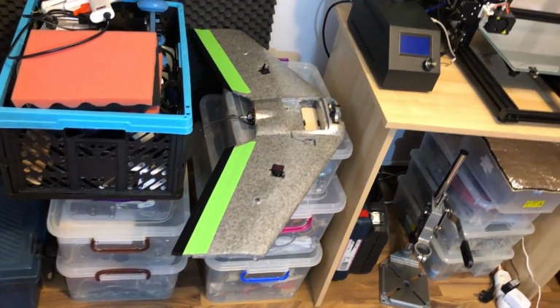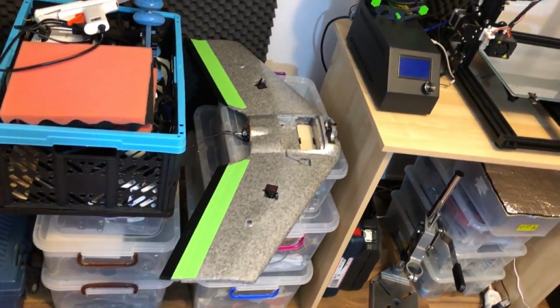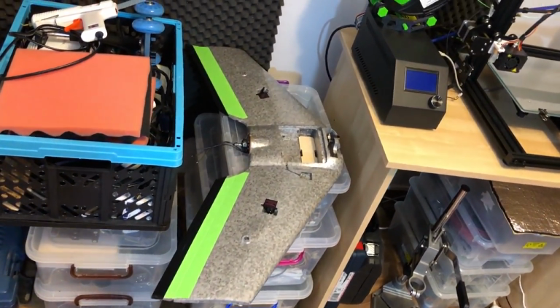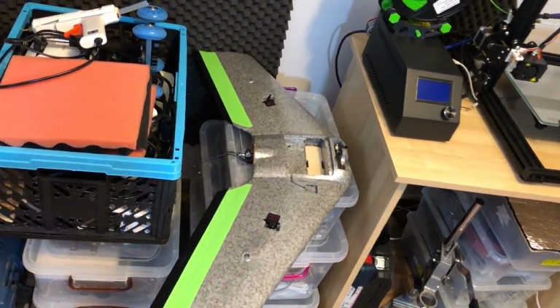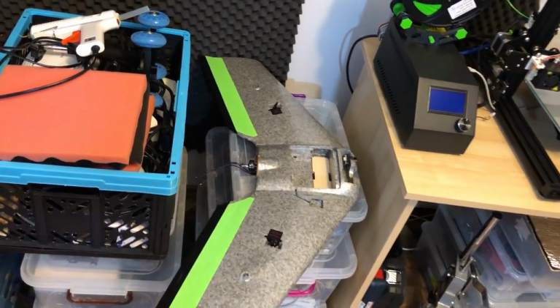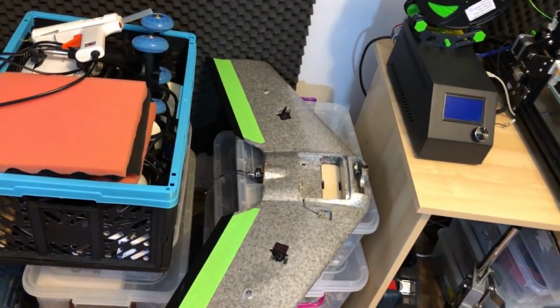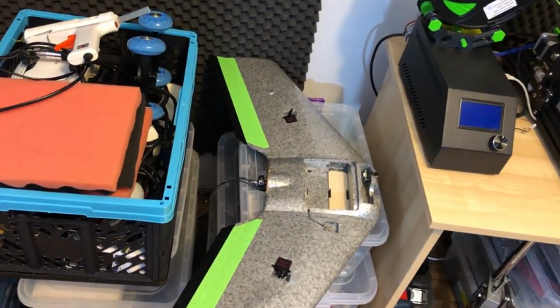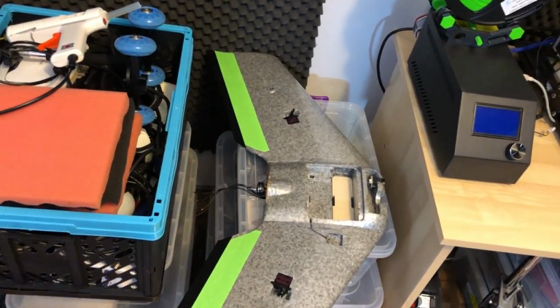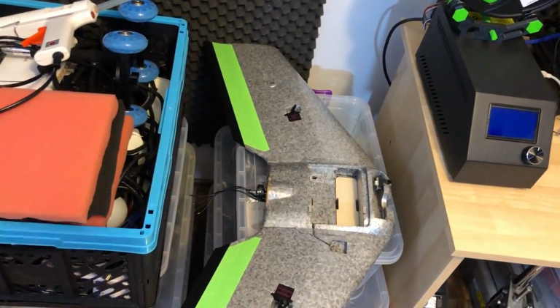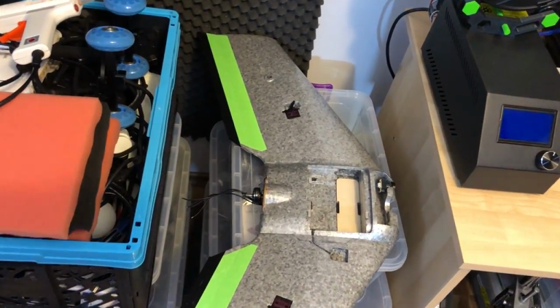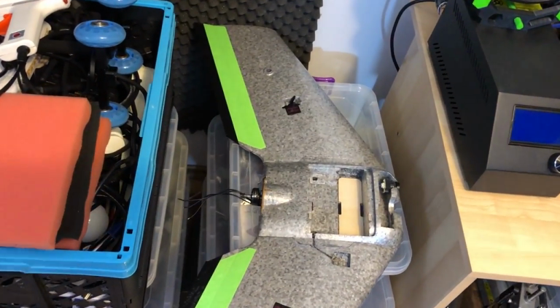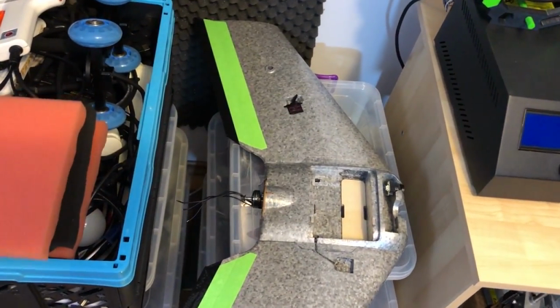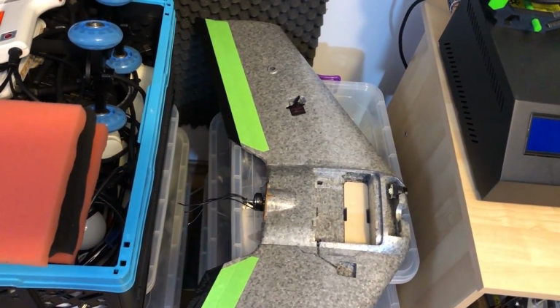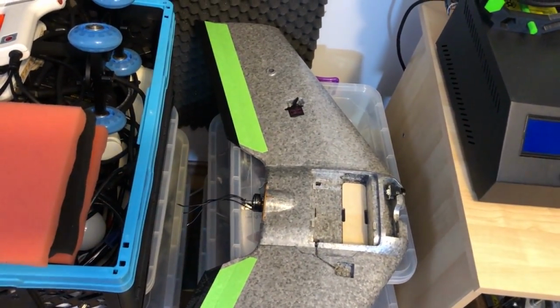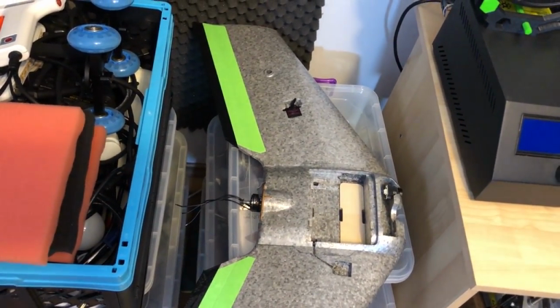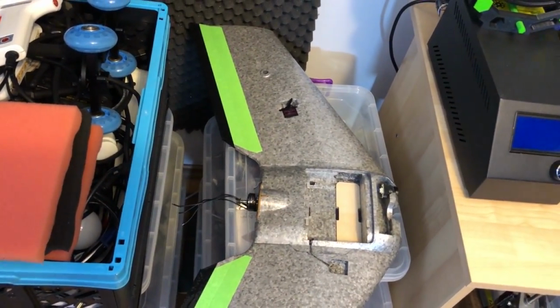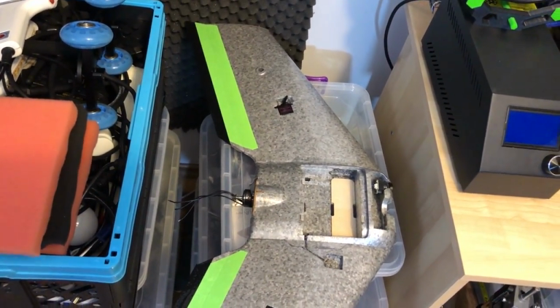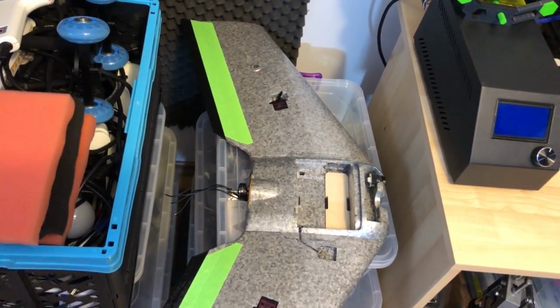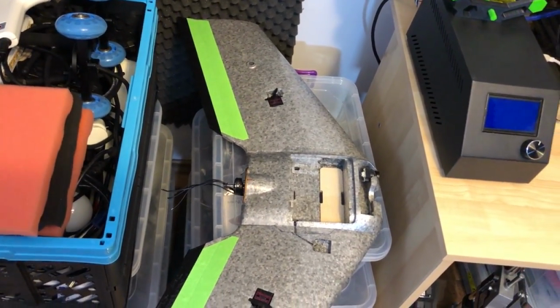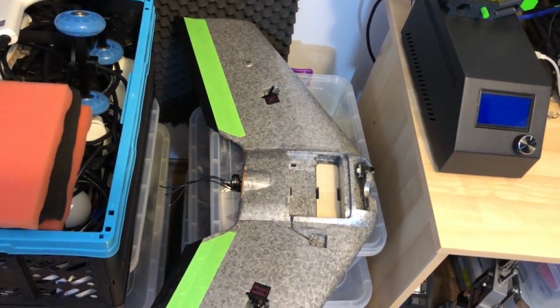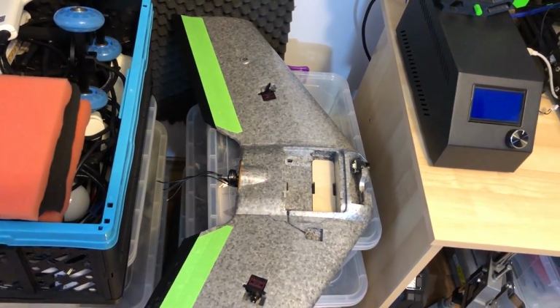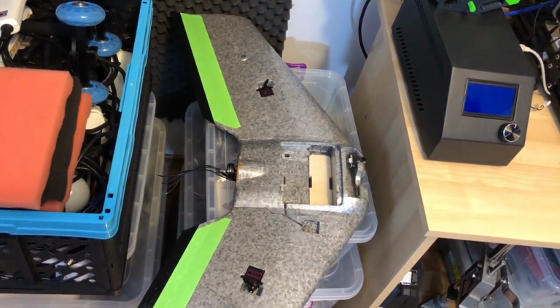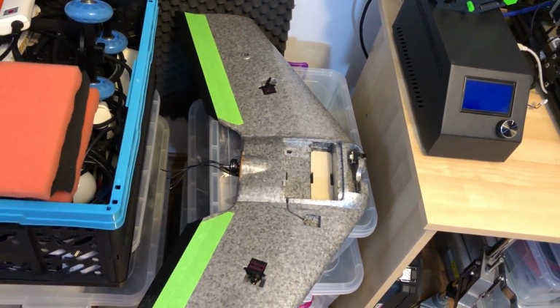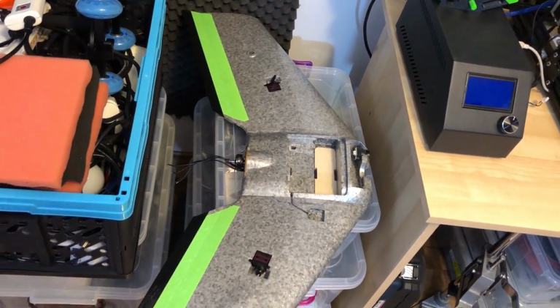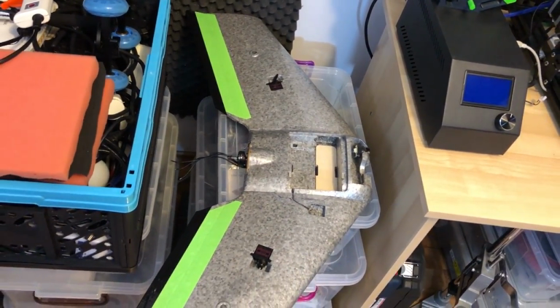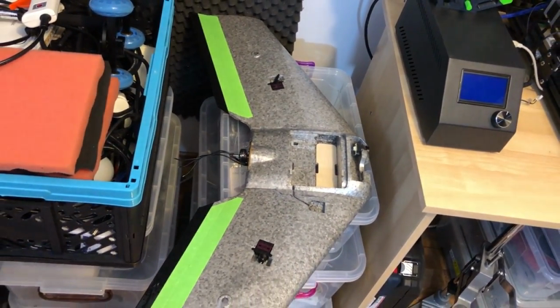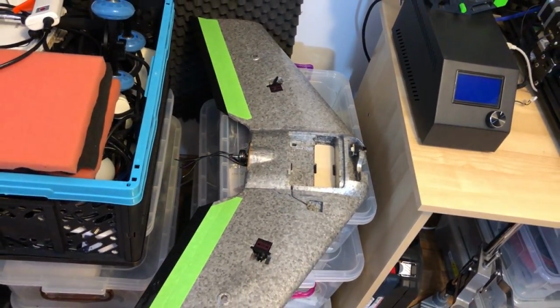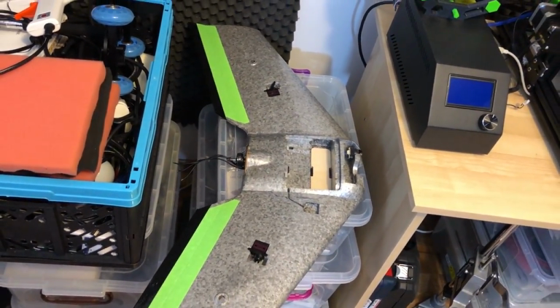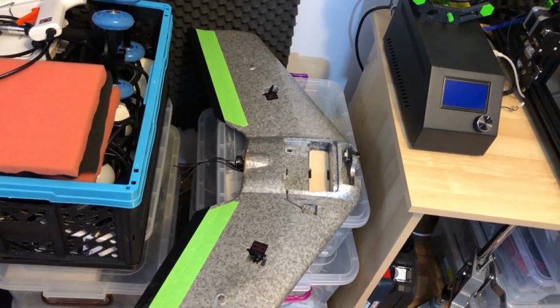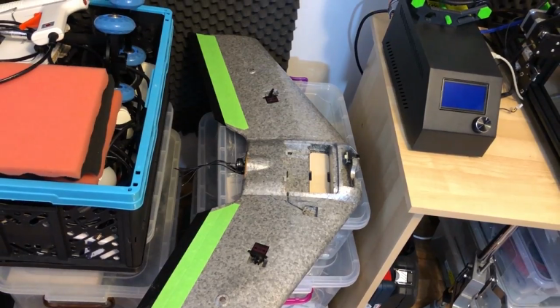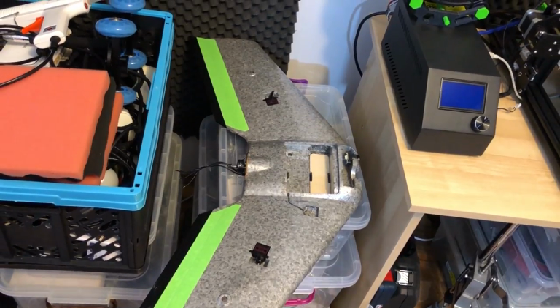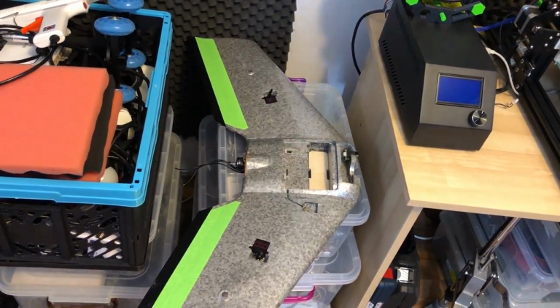Here is the flying wing that I'm currently building — it's not finished yet, I'm still waiting for some electronics to arrive.